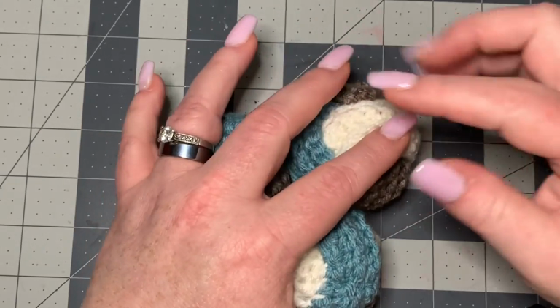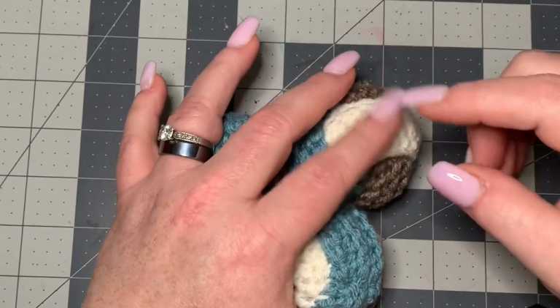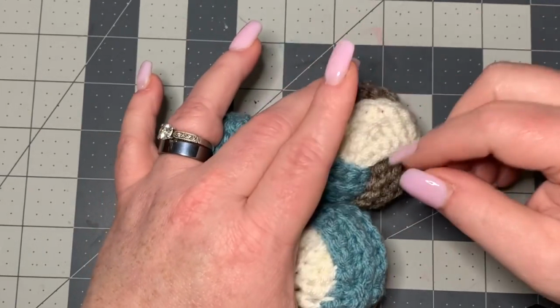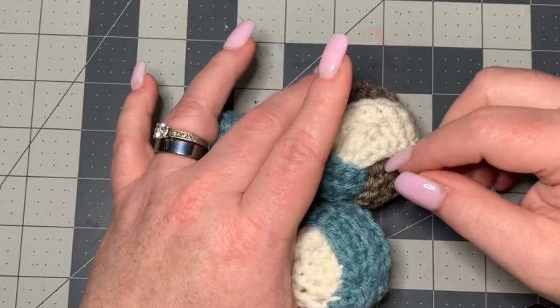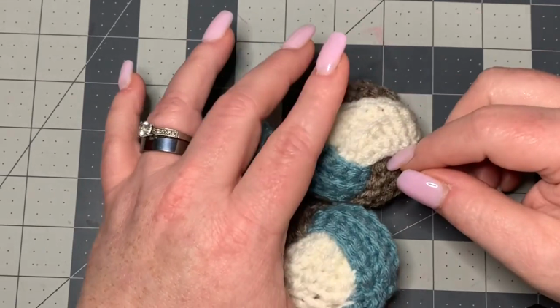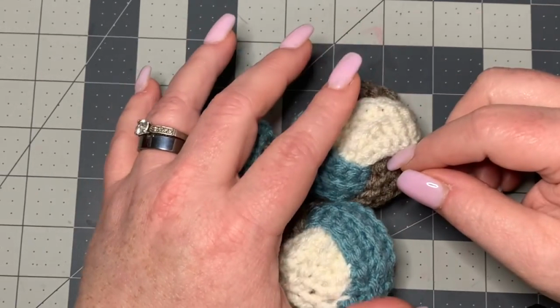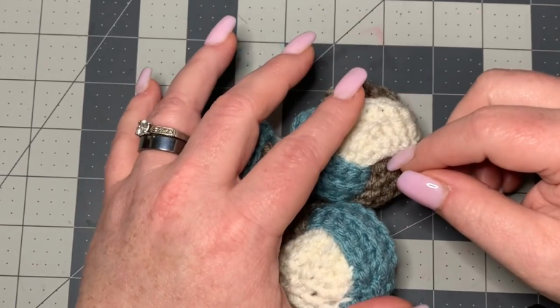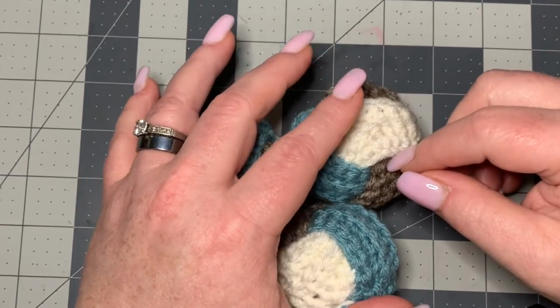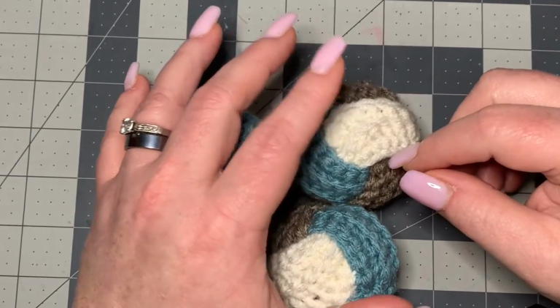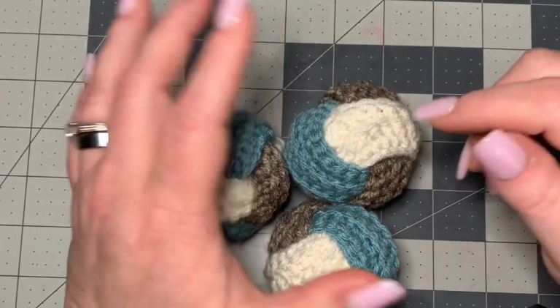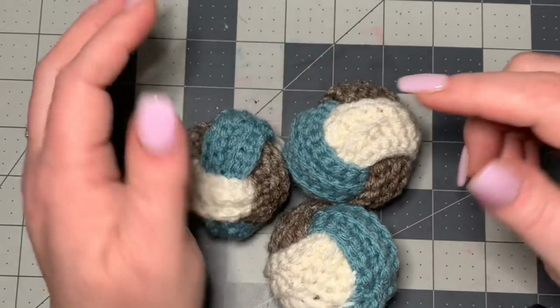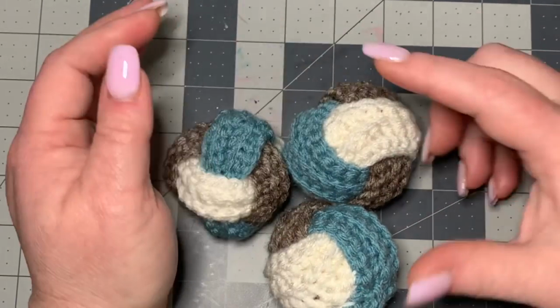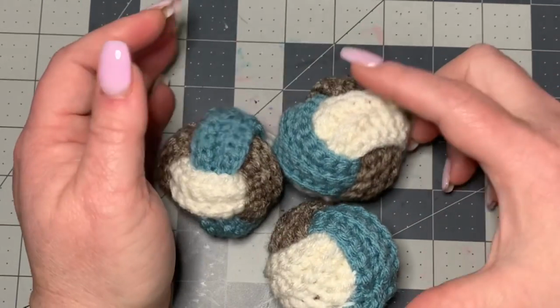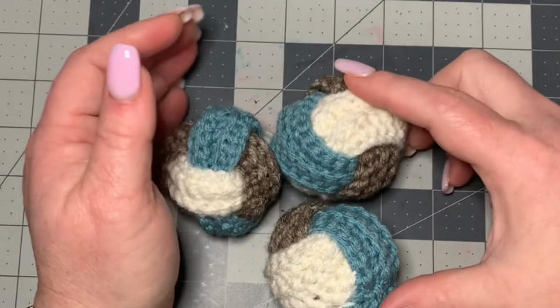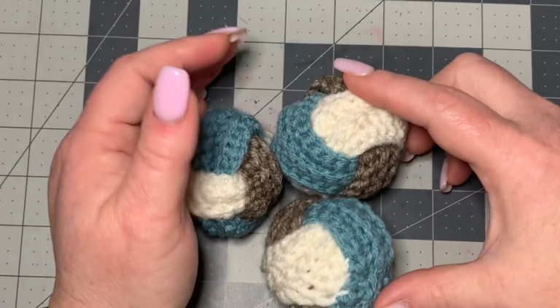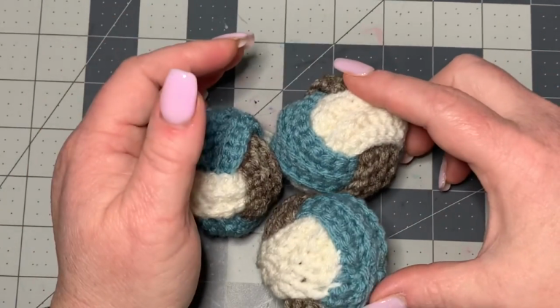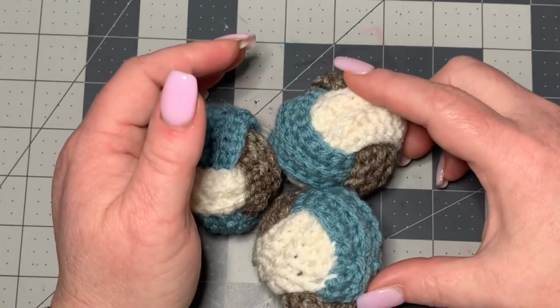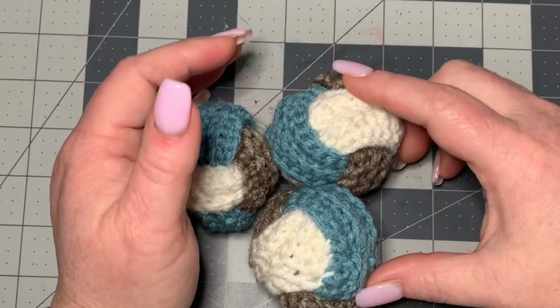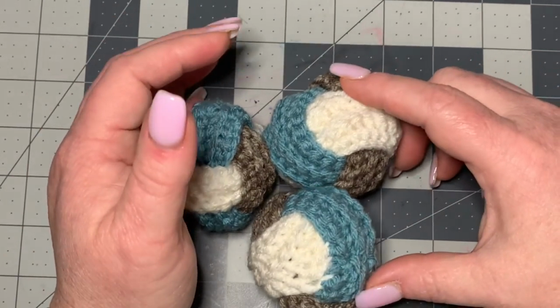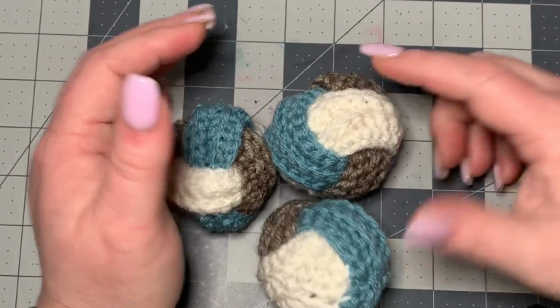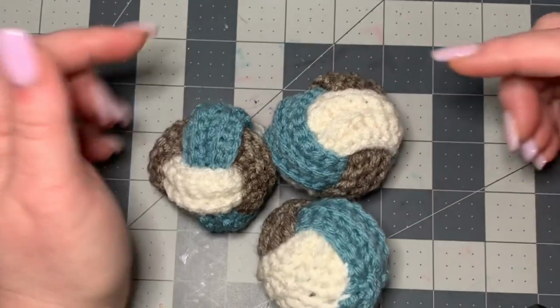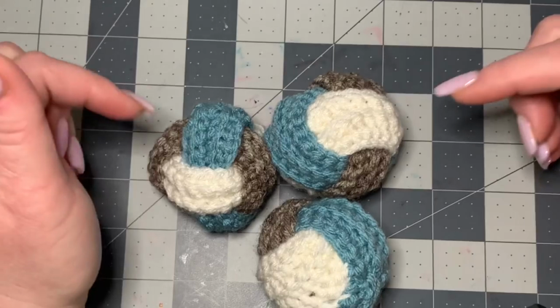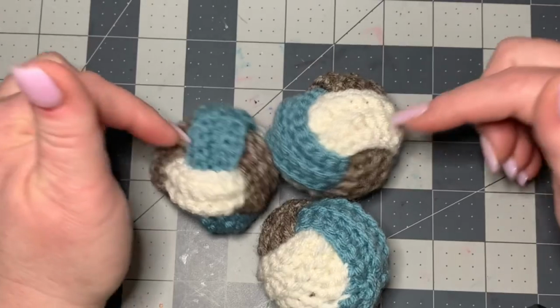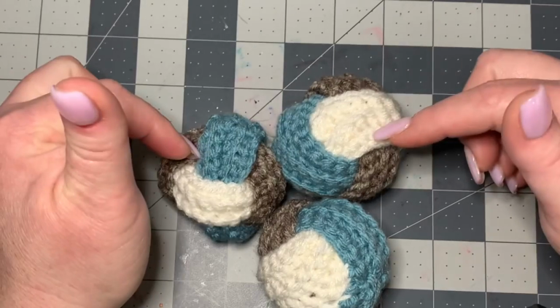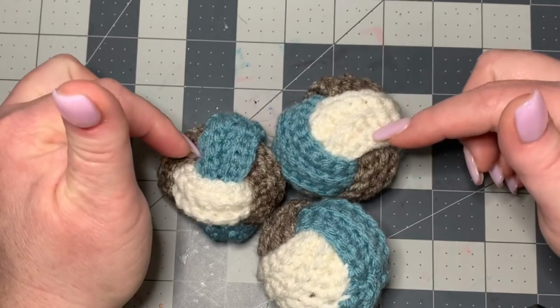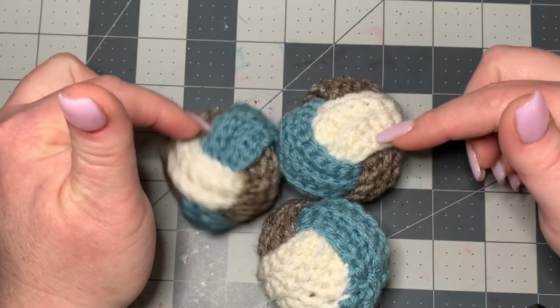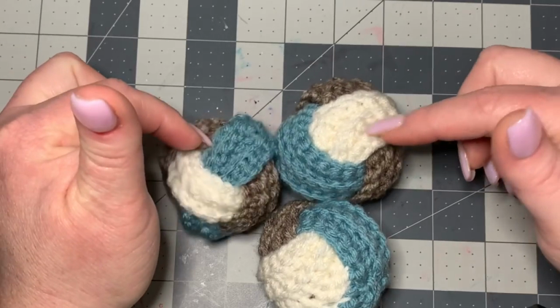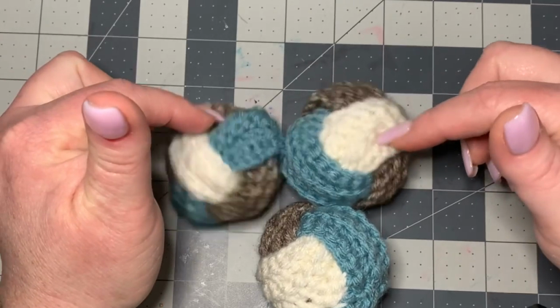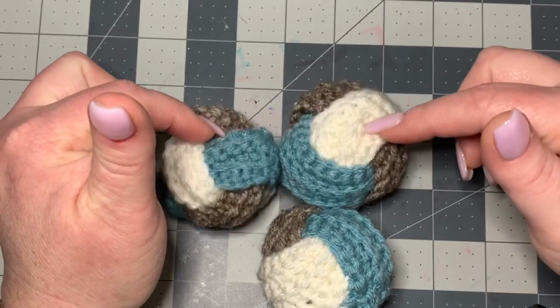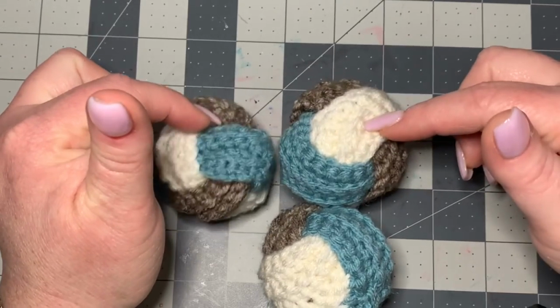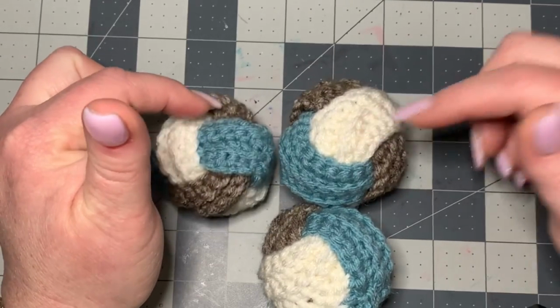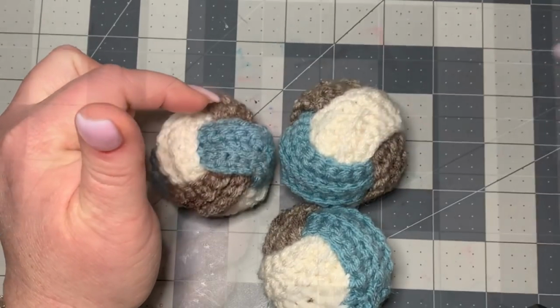You will also need a darning needle, a pair of scissors, and you're gonna need some stuffing because we're gonna stuff these balls.